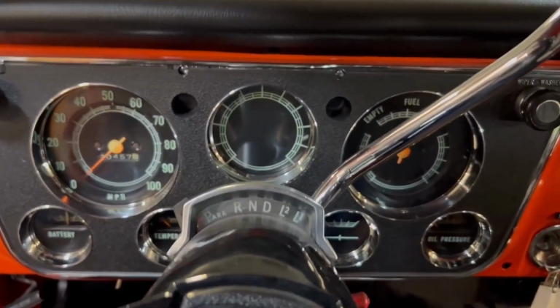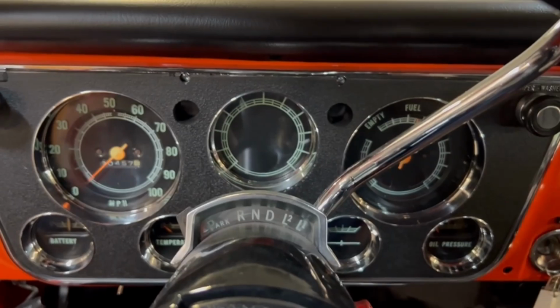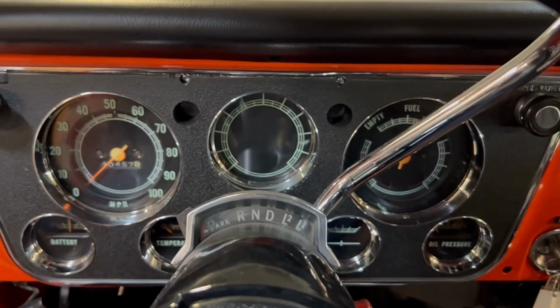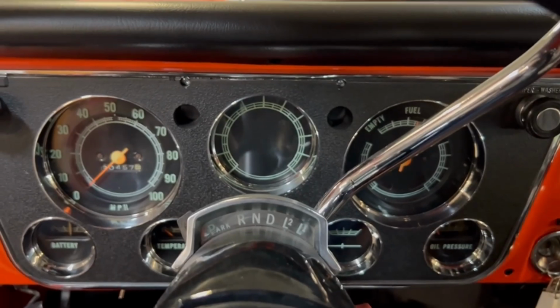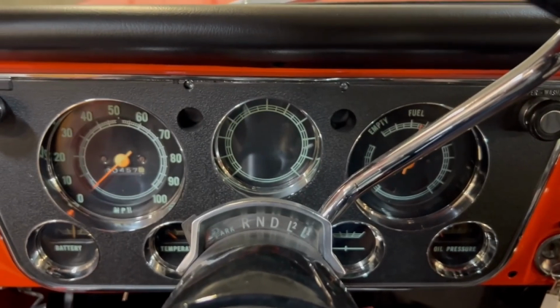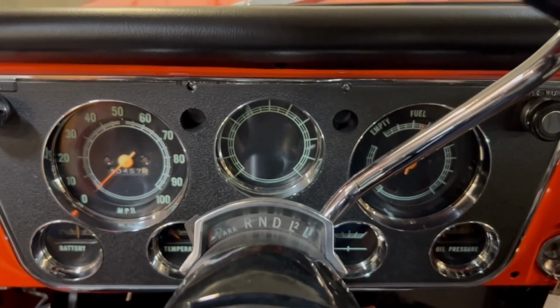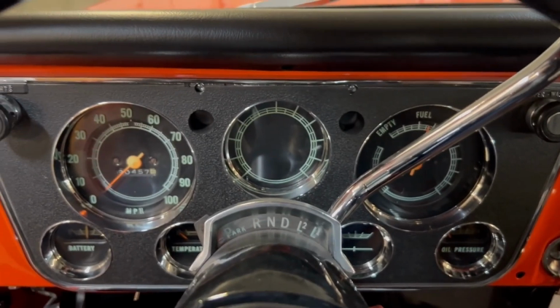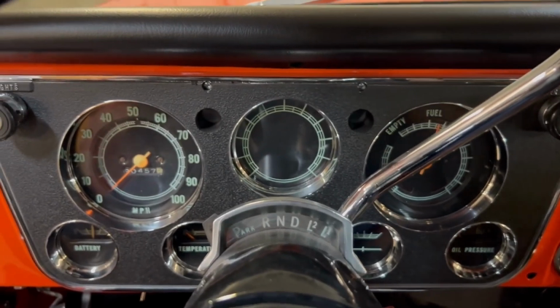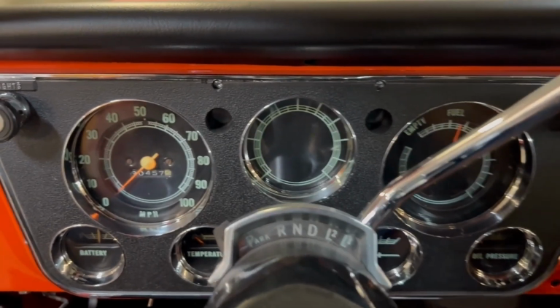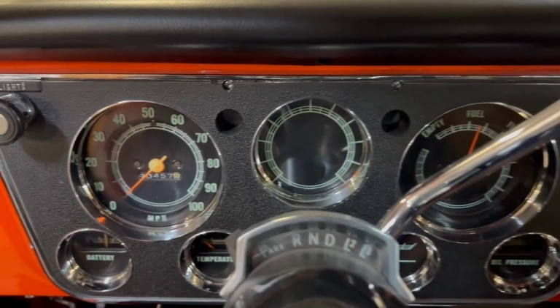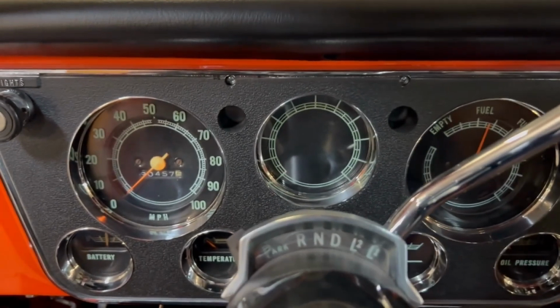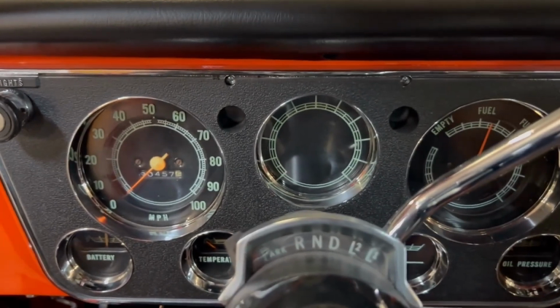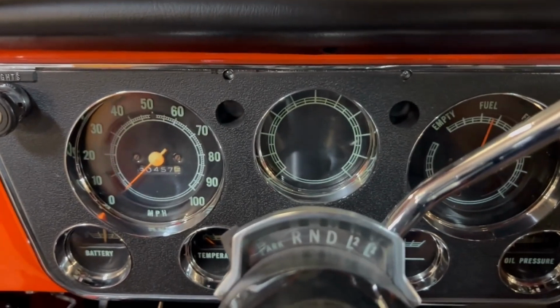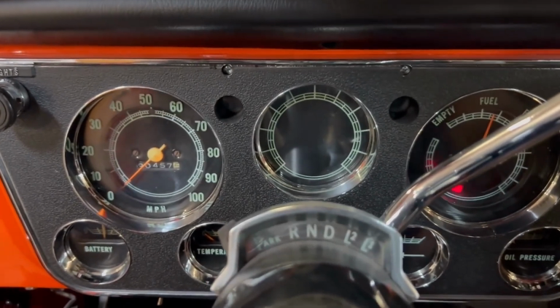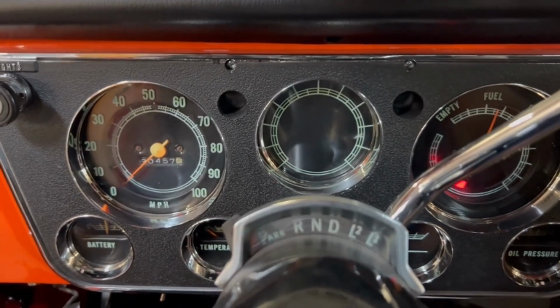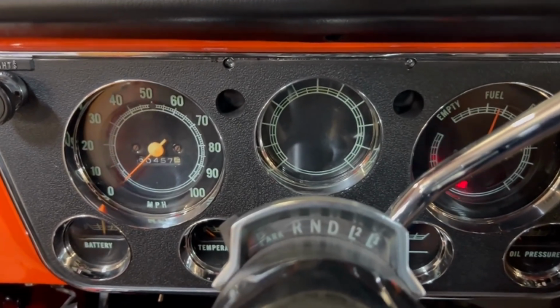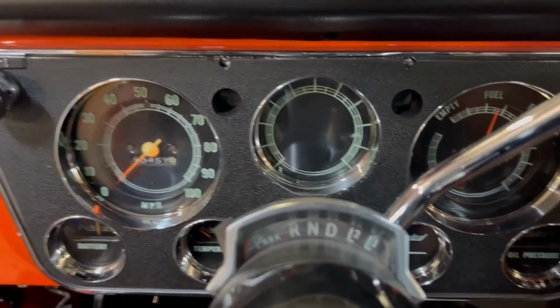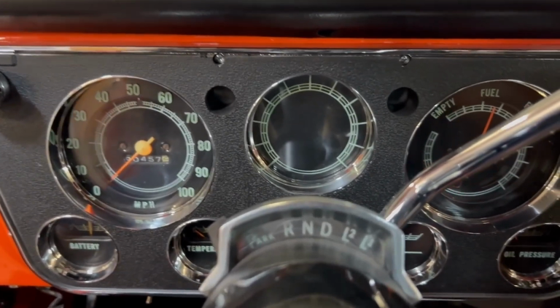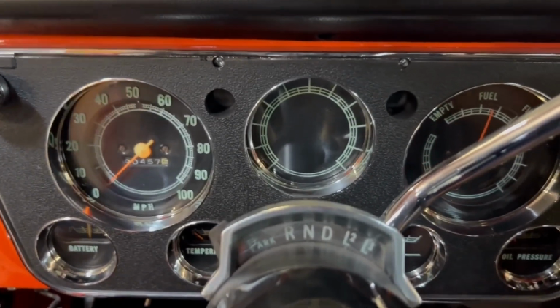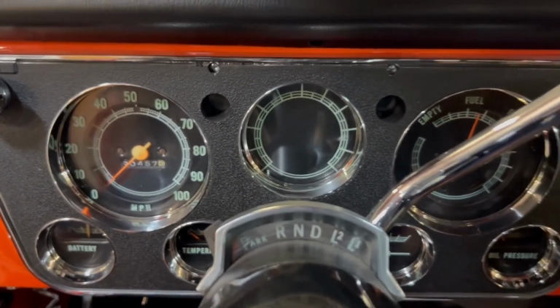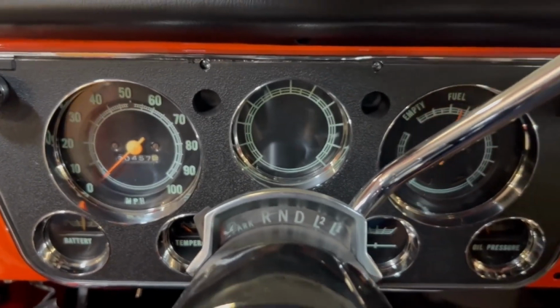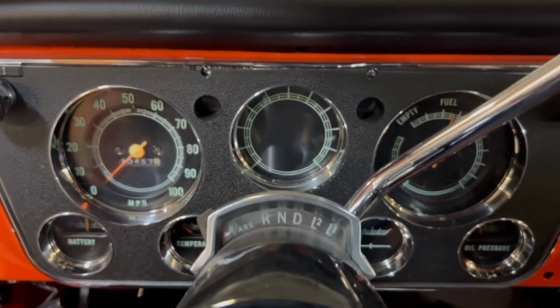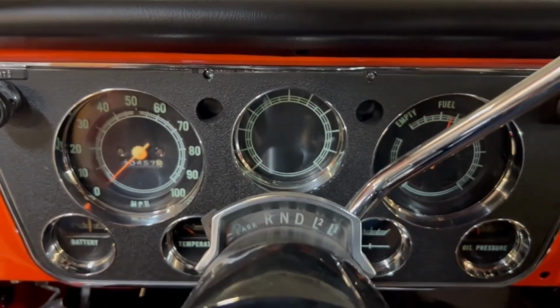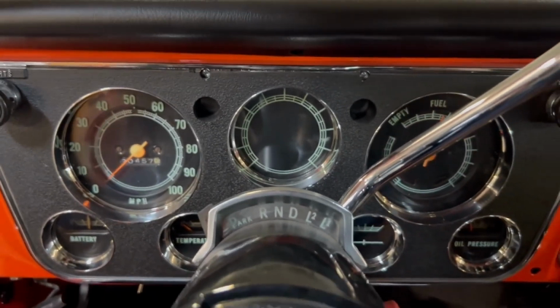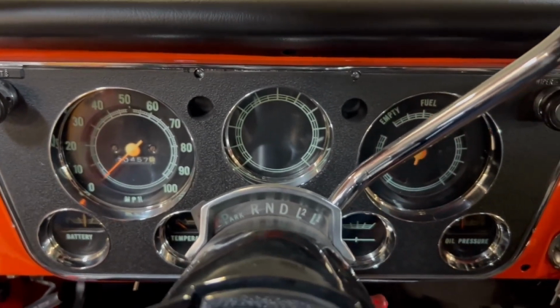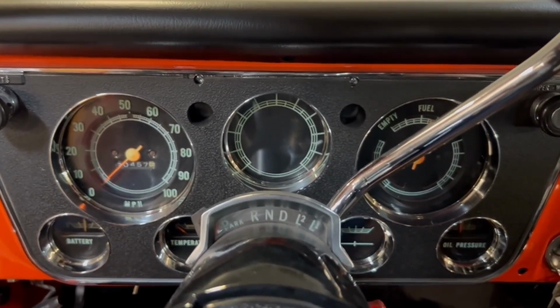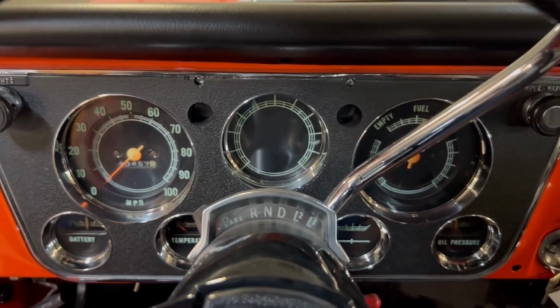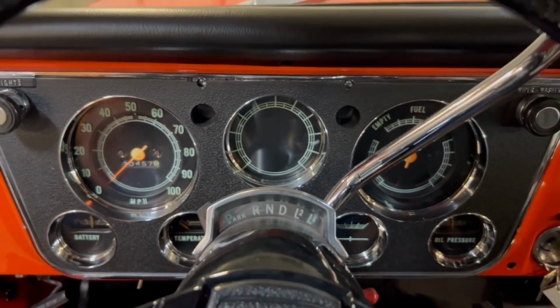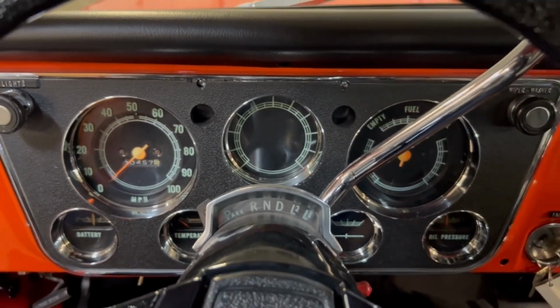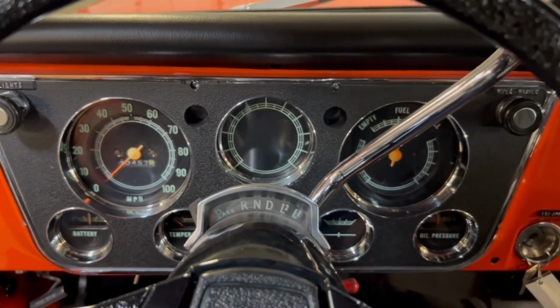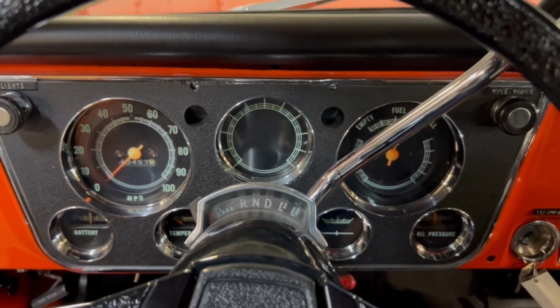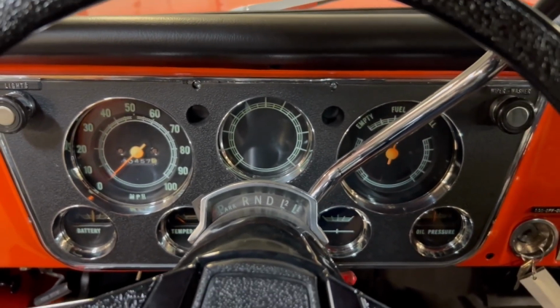Let's go fire this truck up. Whoa, that sounds good!